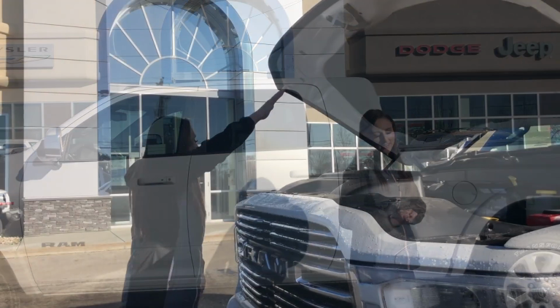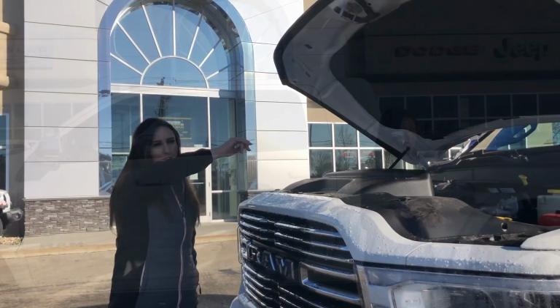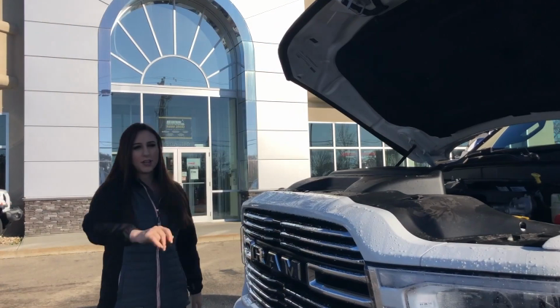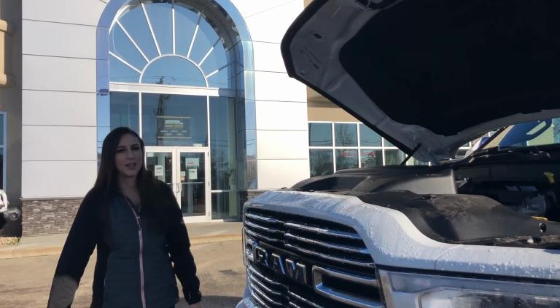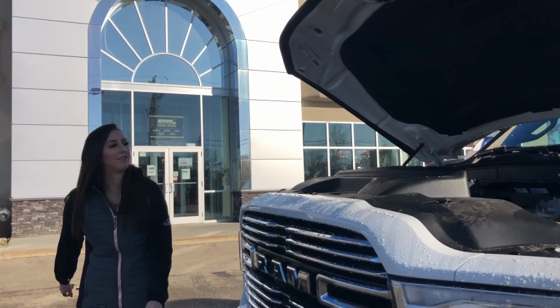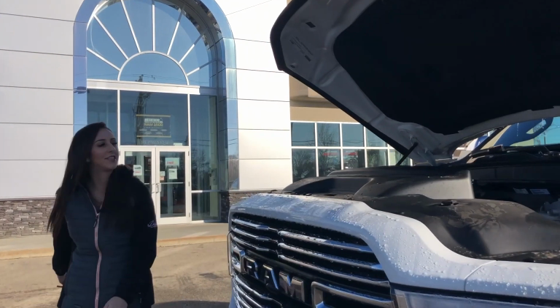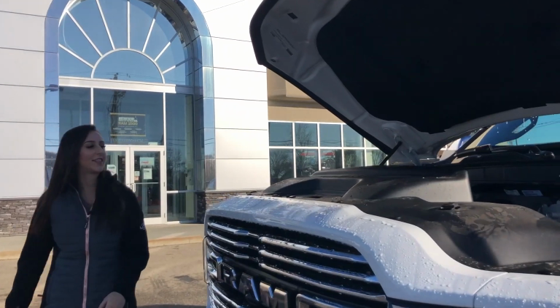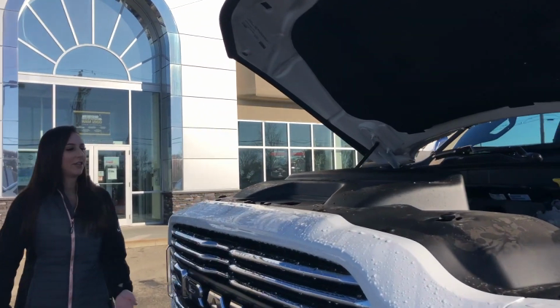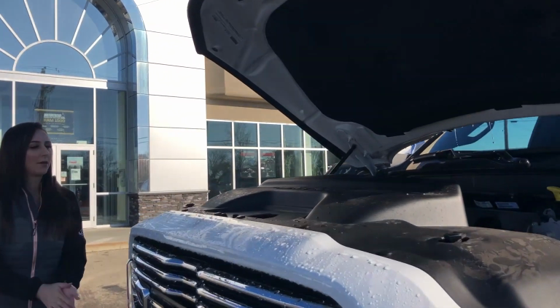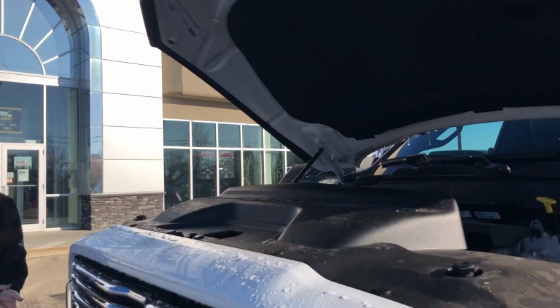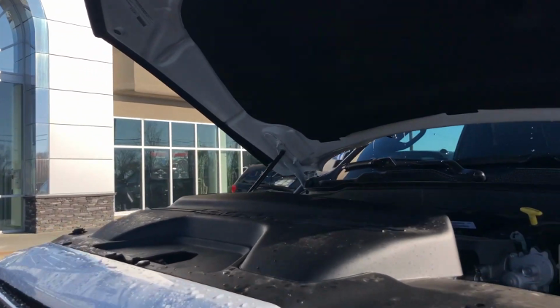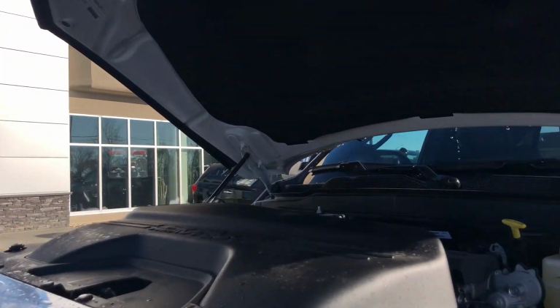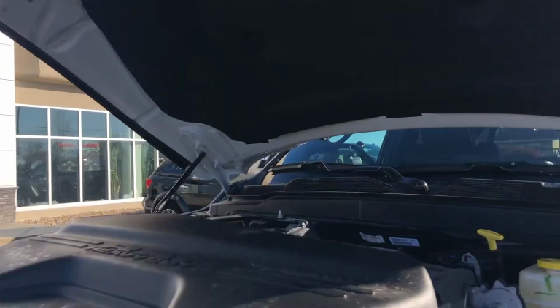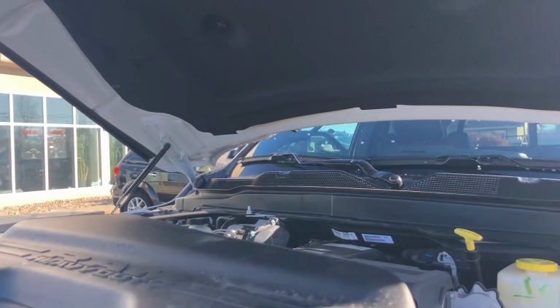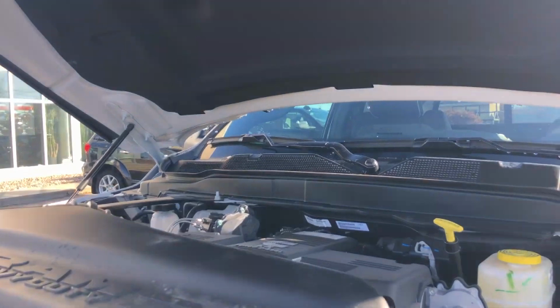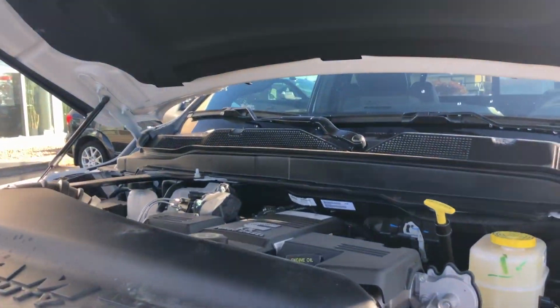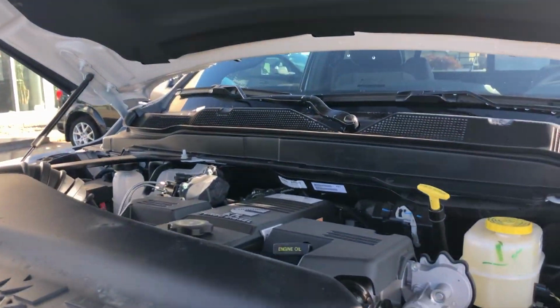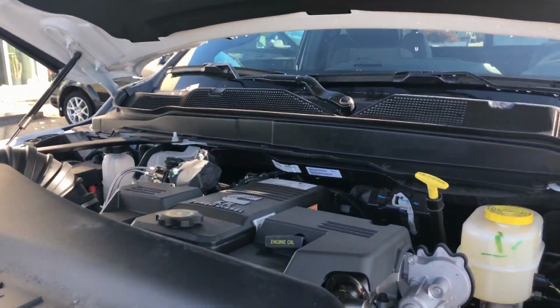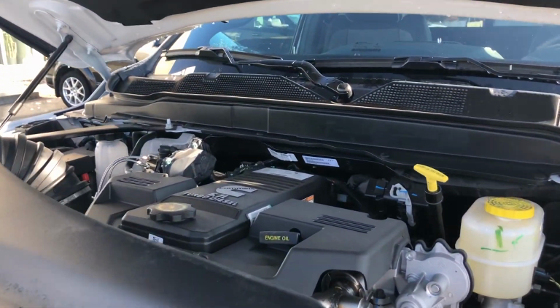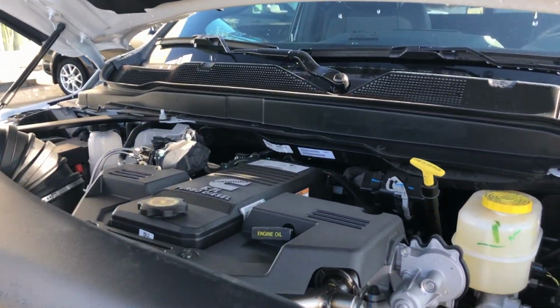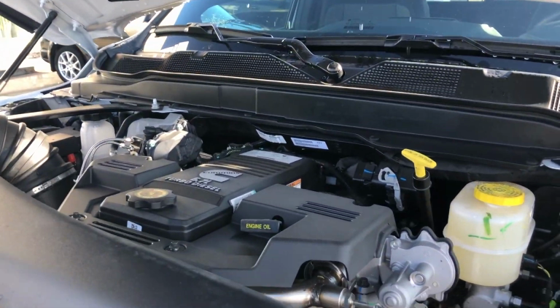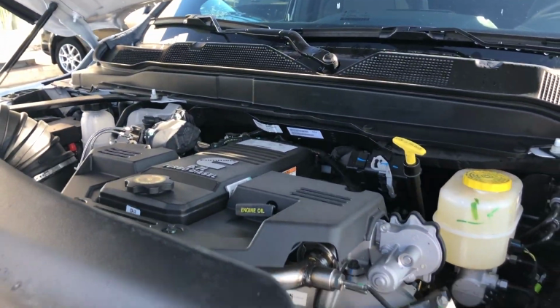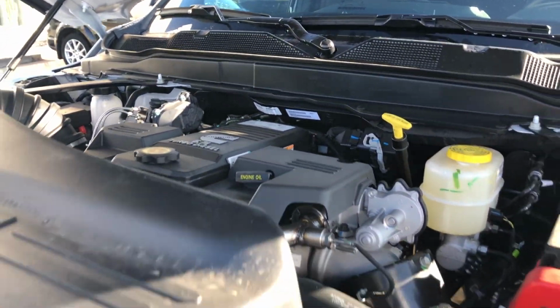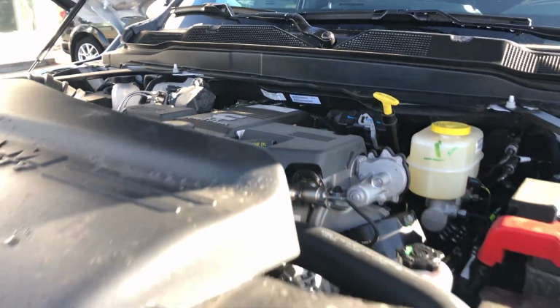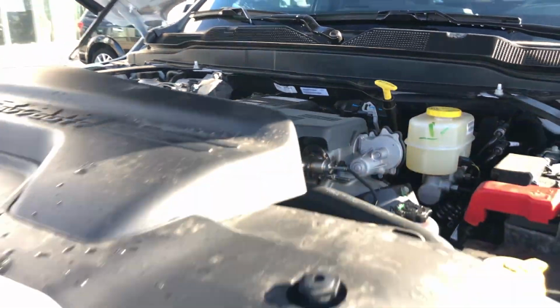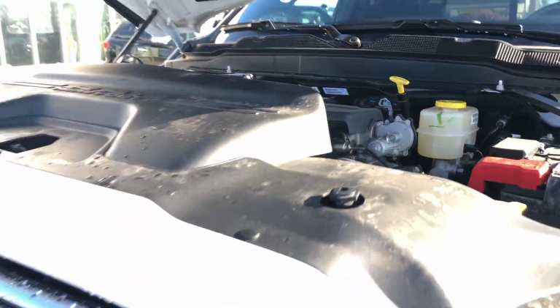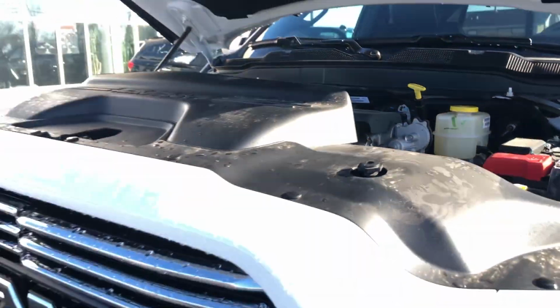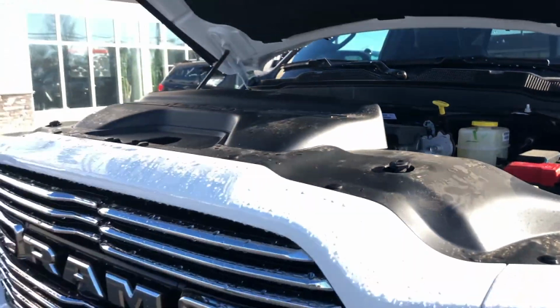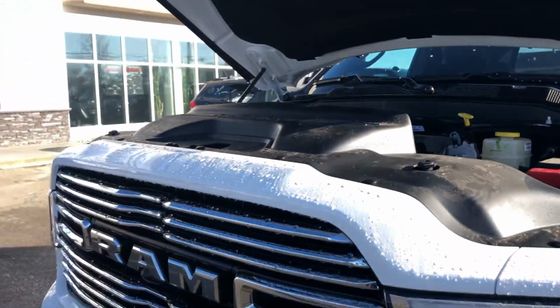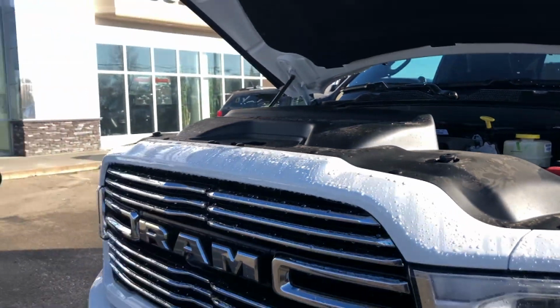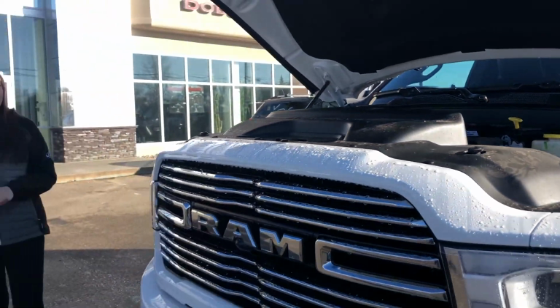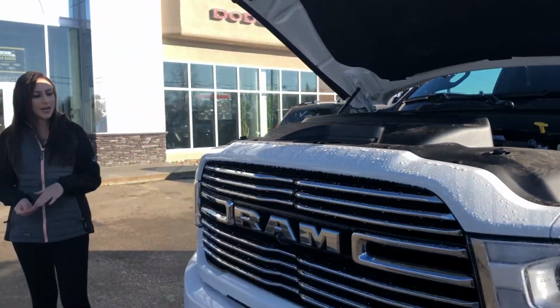Under the hood you're going to have your 6.7 Cummins. This truck also has an AISIN transmission, so you'll be set to tow whatever you need.